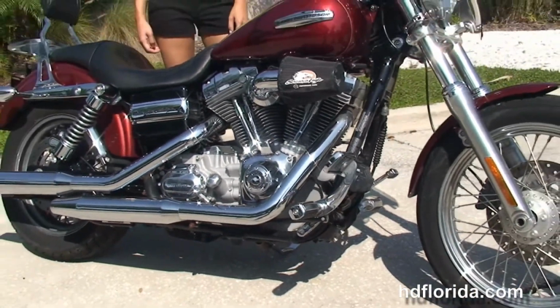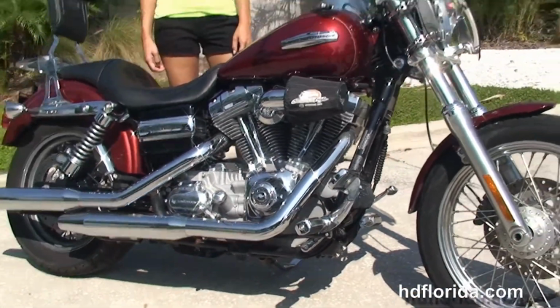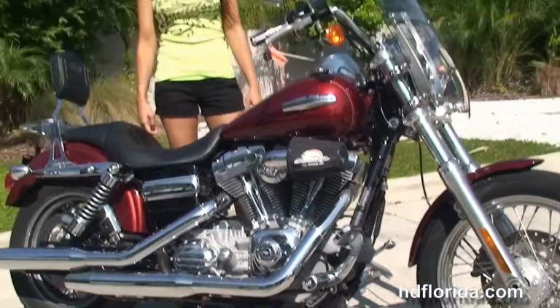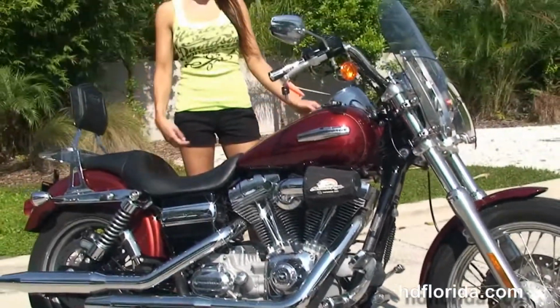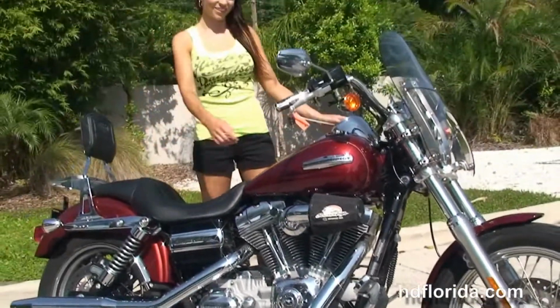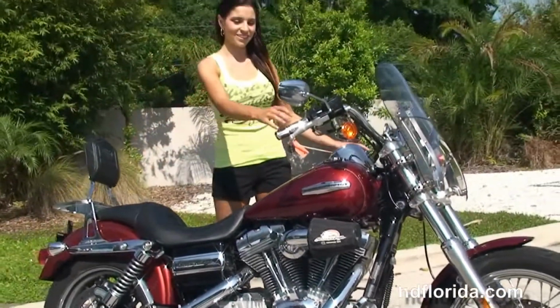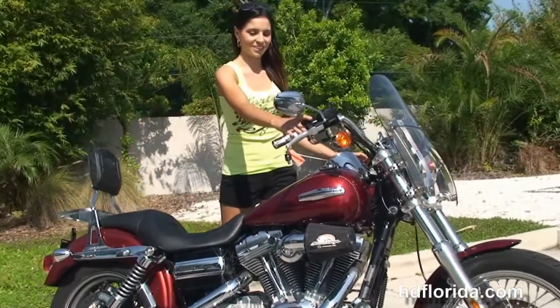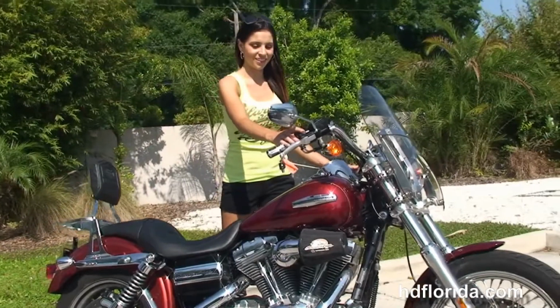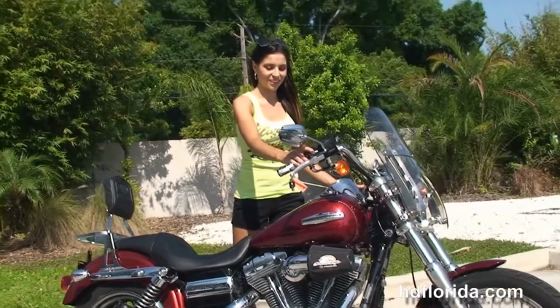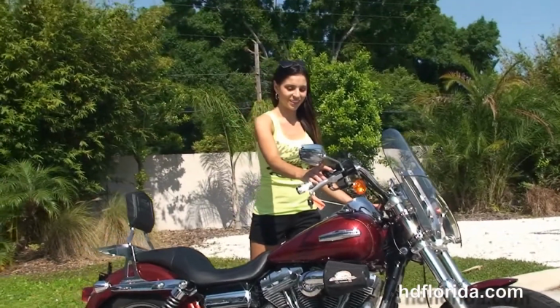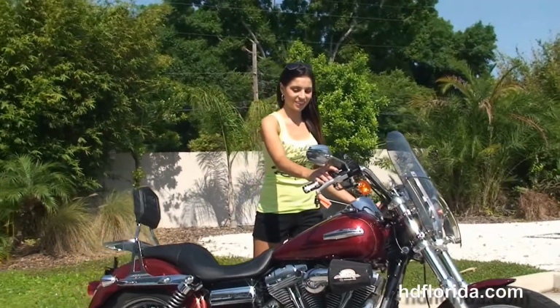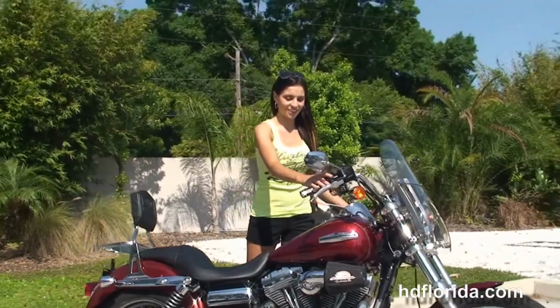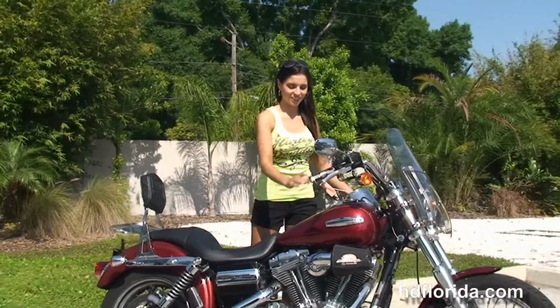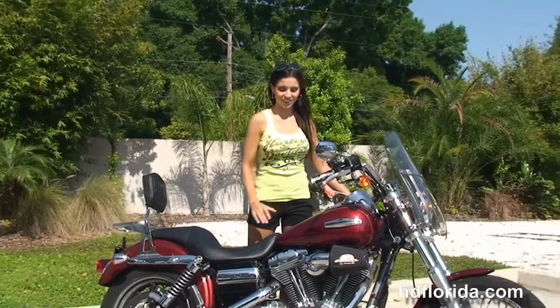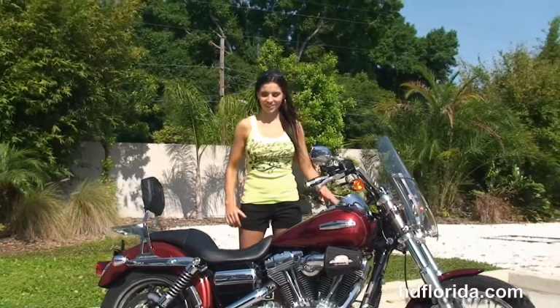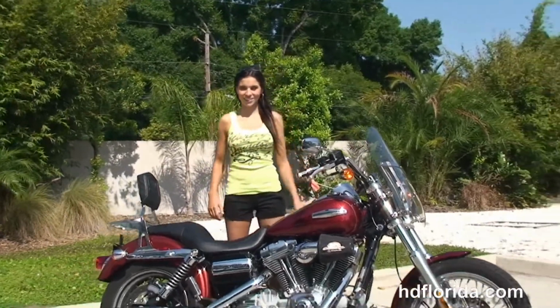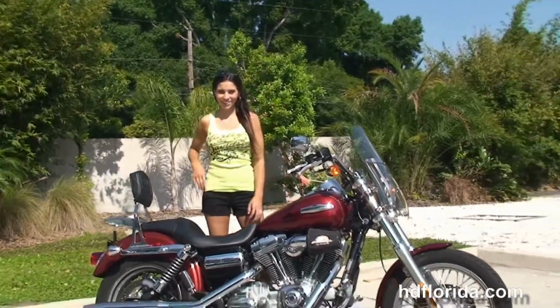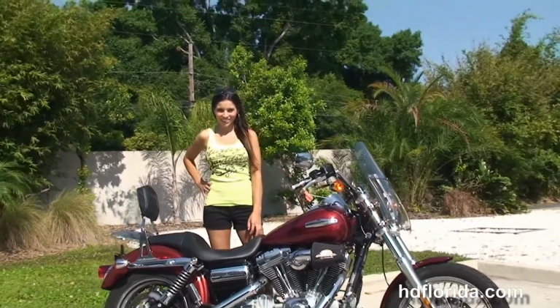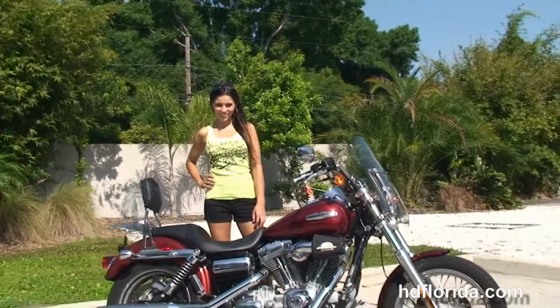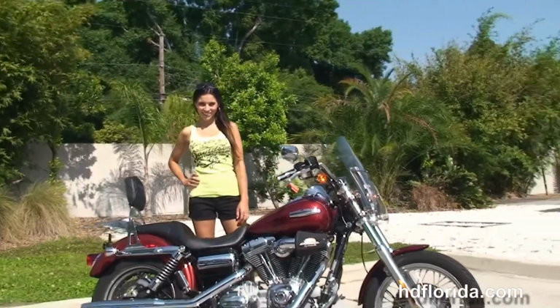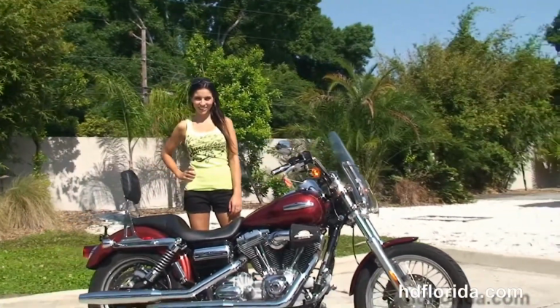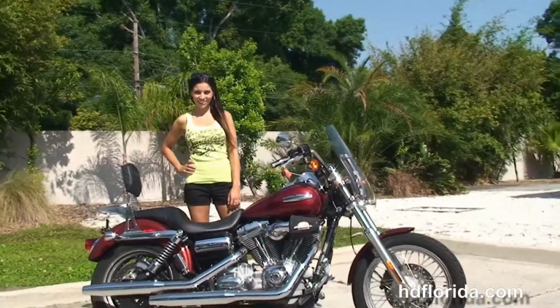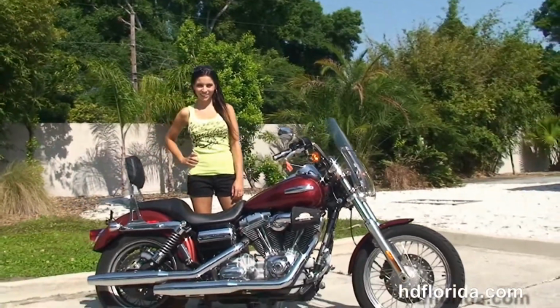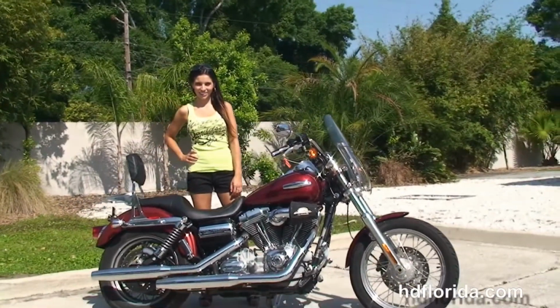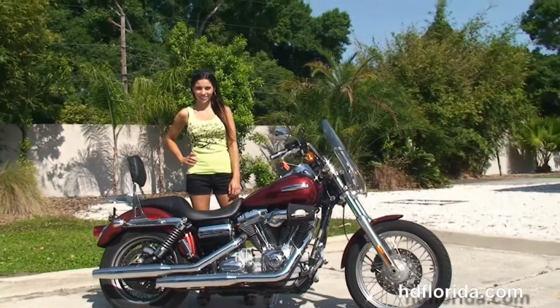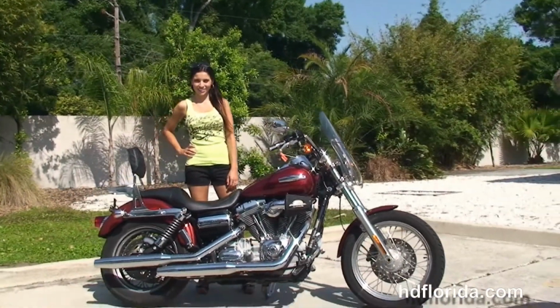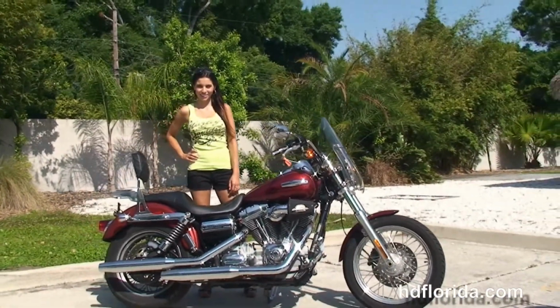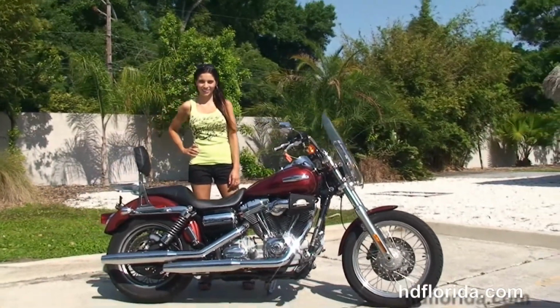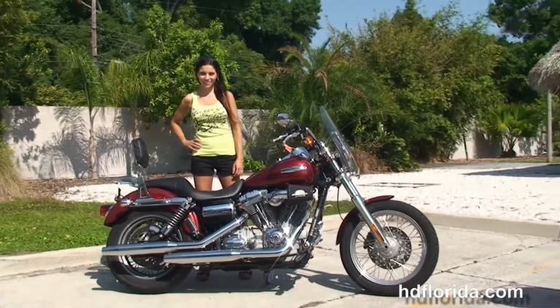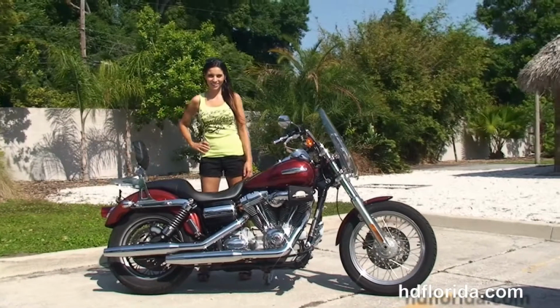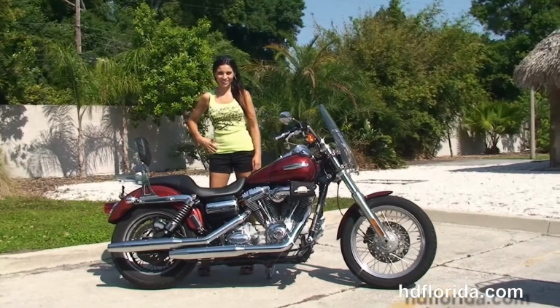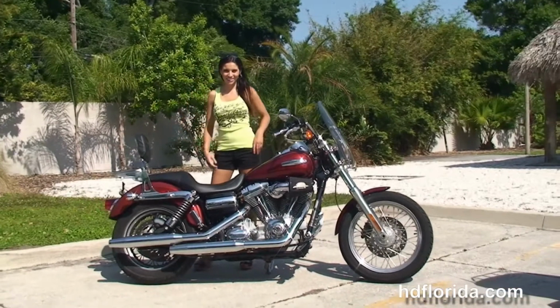Stevie's going to fire this bike up for us real quick. Here at the world famous Harley-Davidson of Tampa, all our bikes are fully serviced and safety inspected.